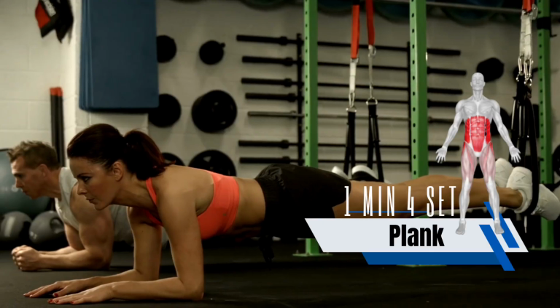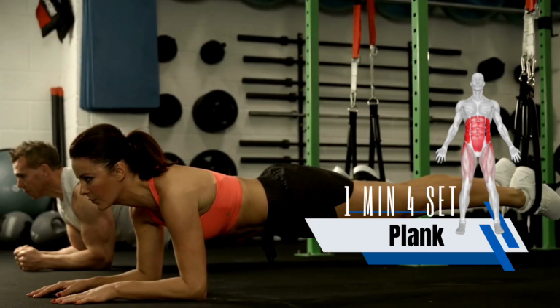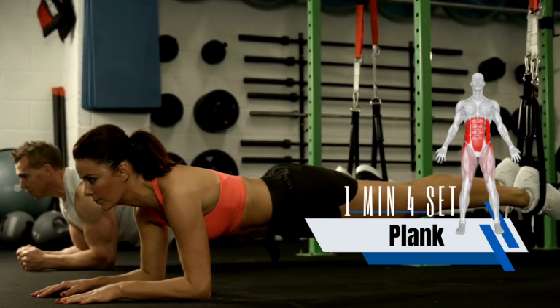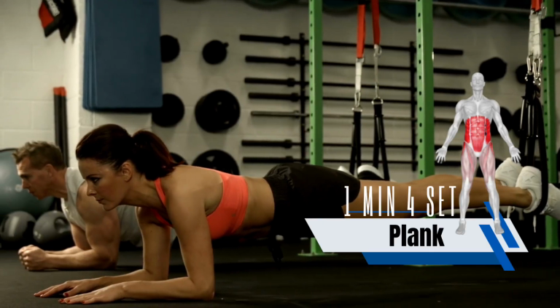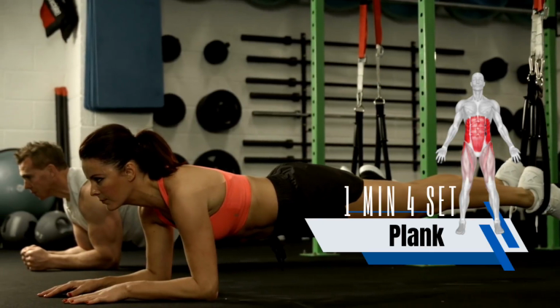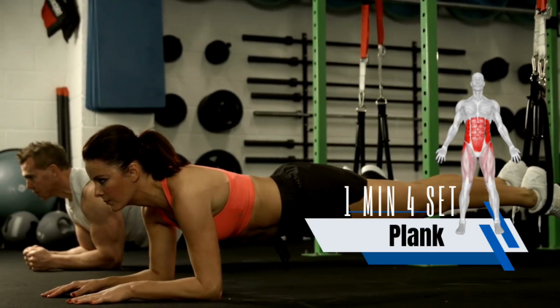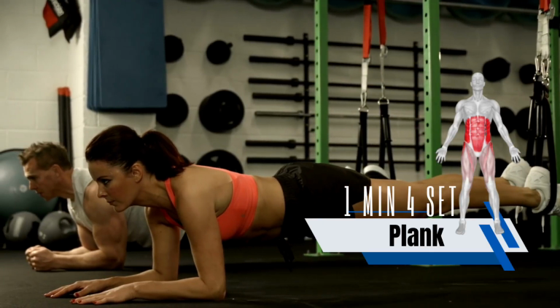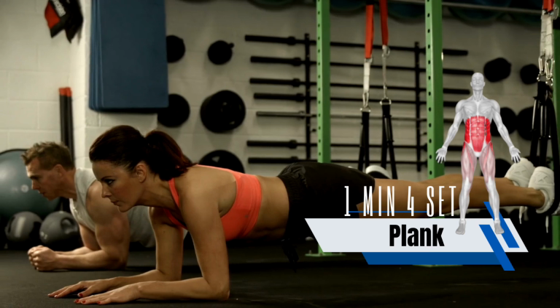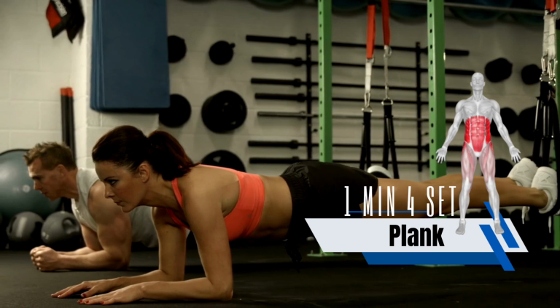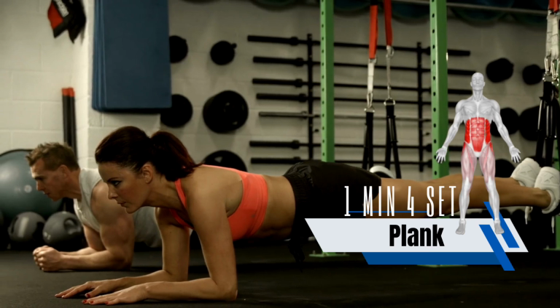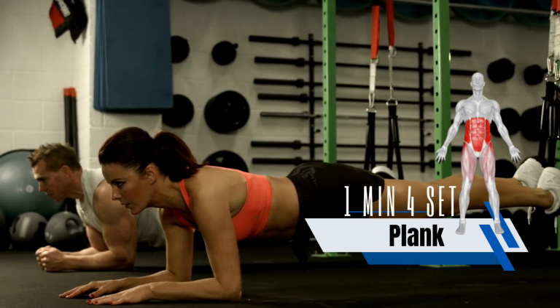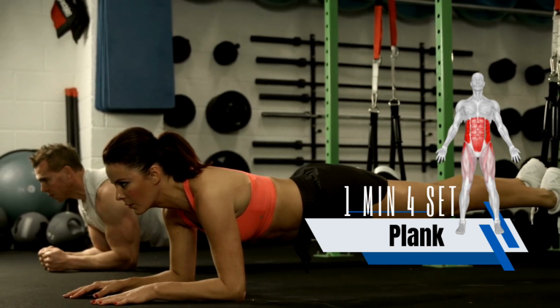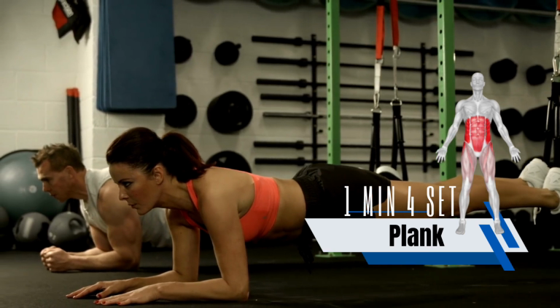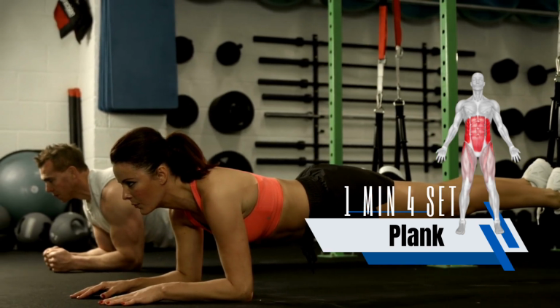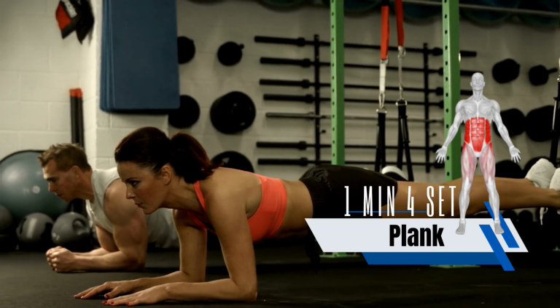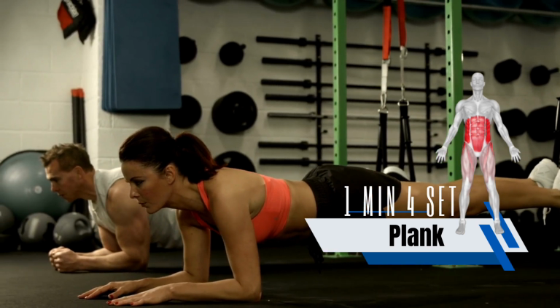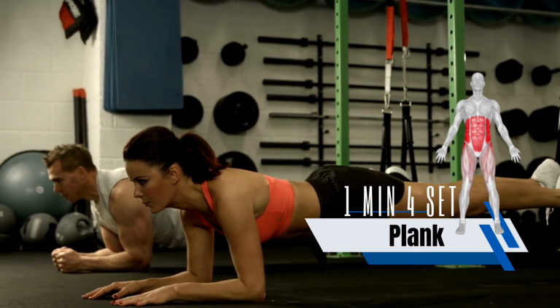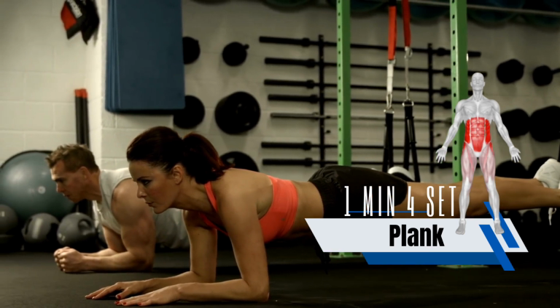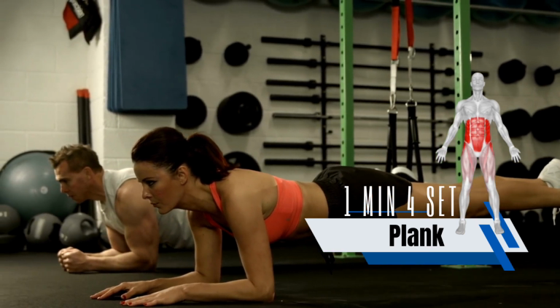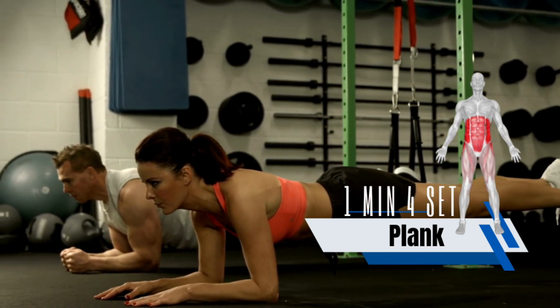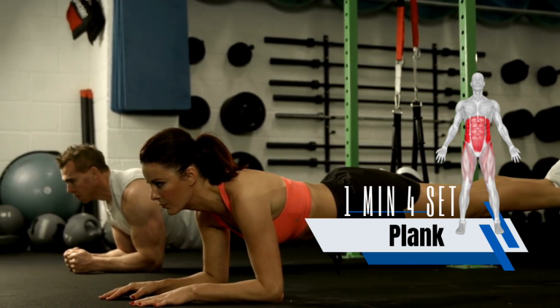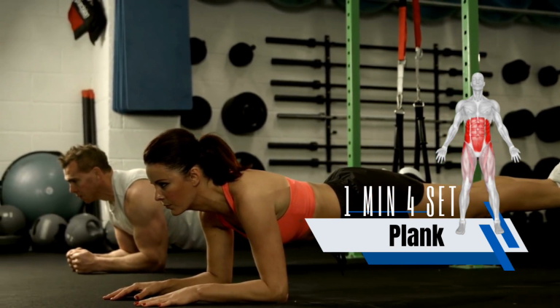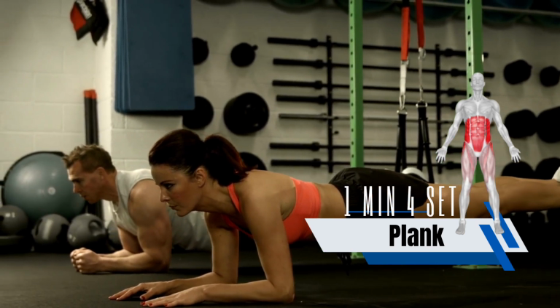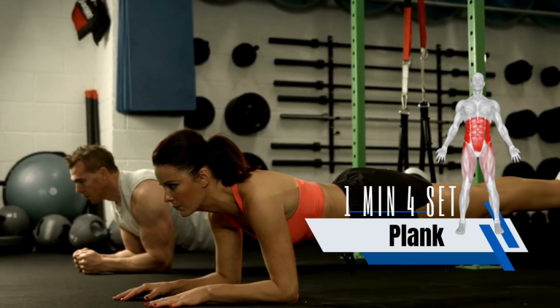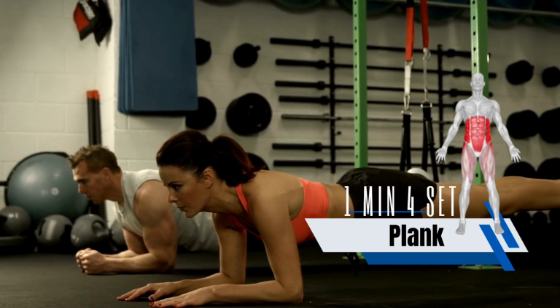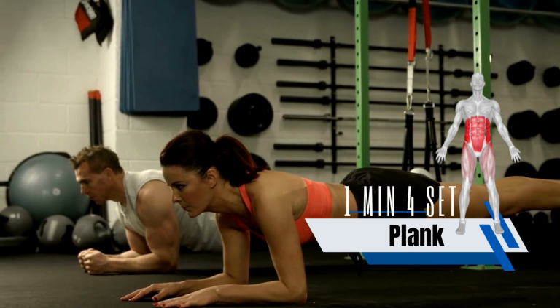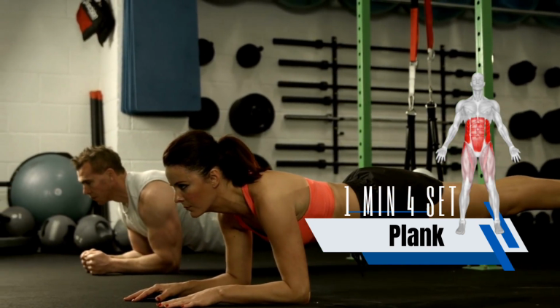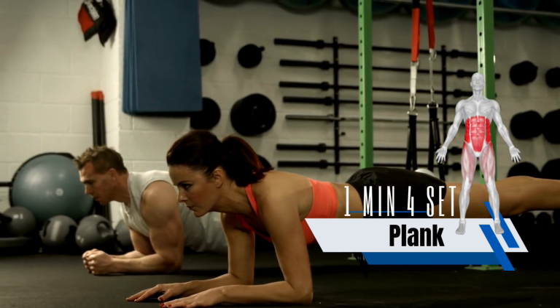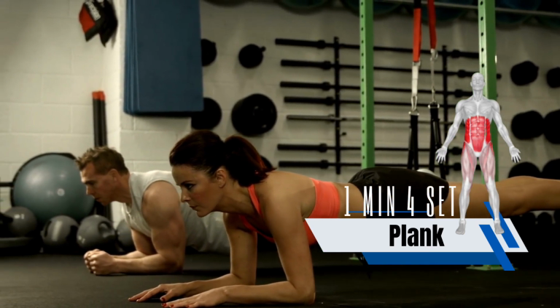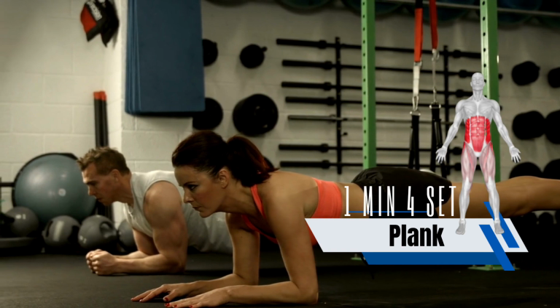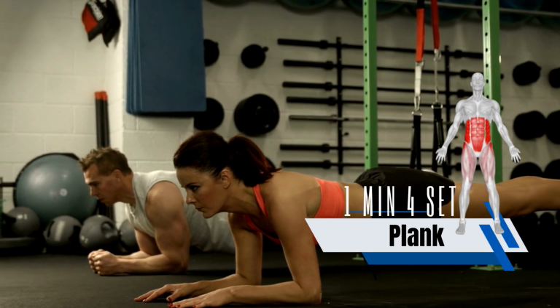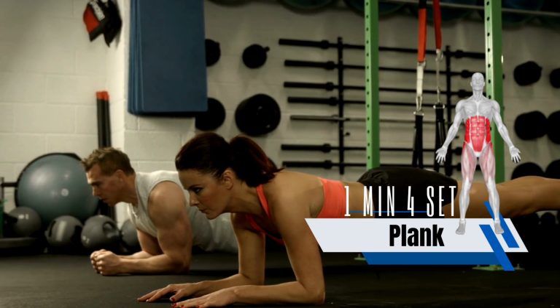These are a great way to strengthen the core muscles, which are the muscles that support your spine and pelvis. They also help to improve balance and stability.